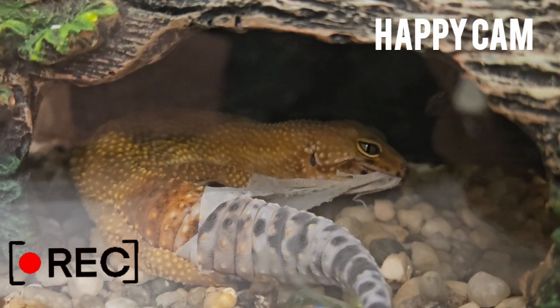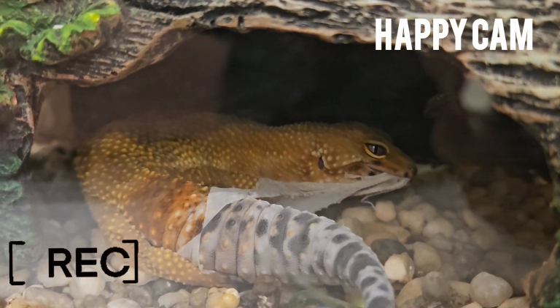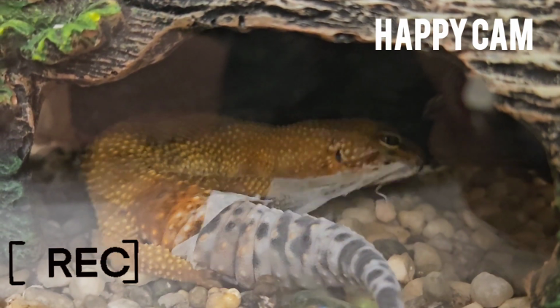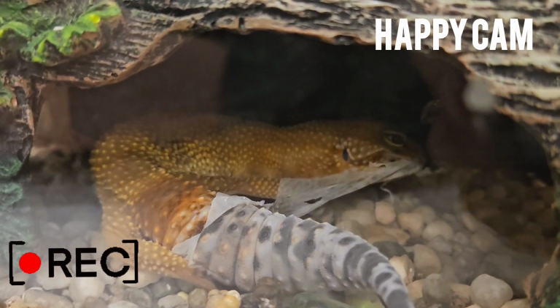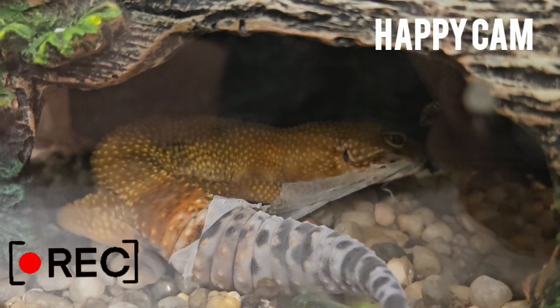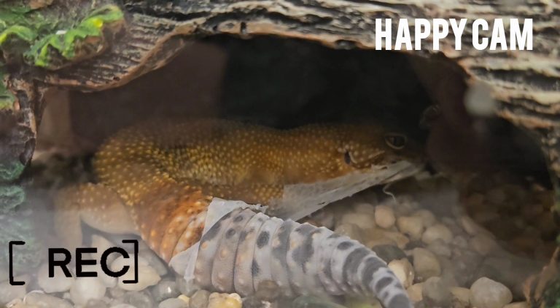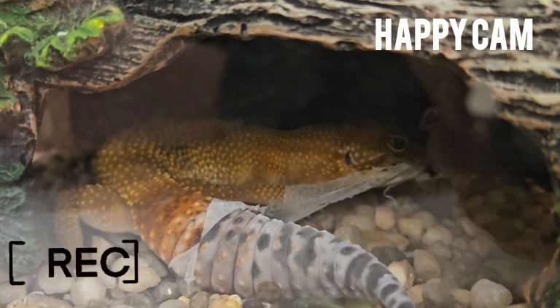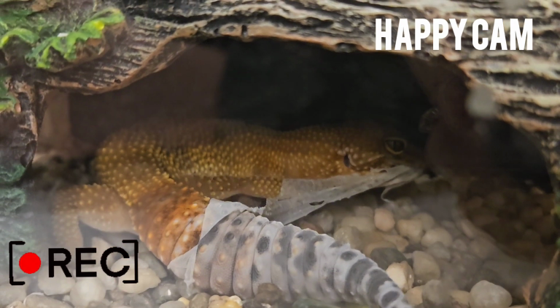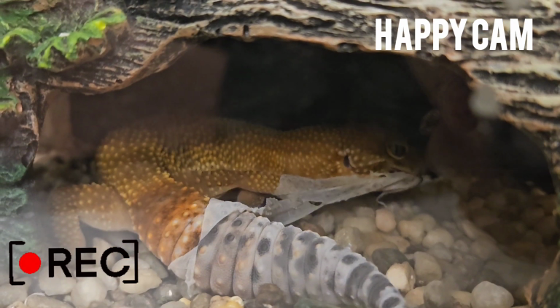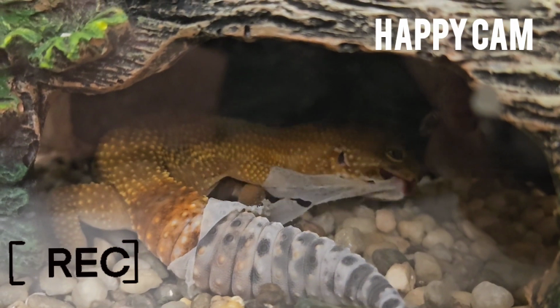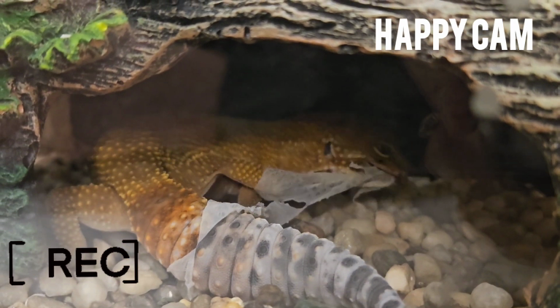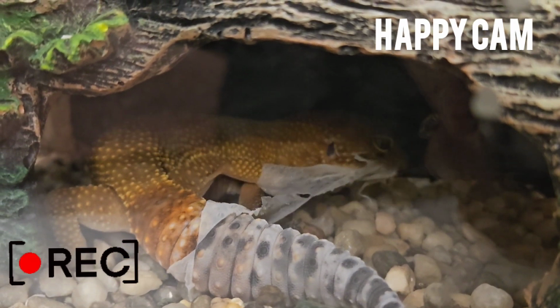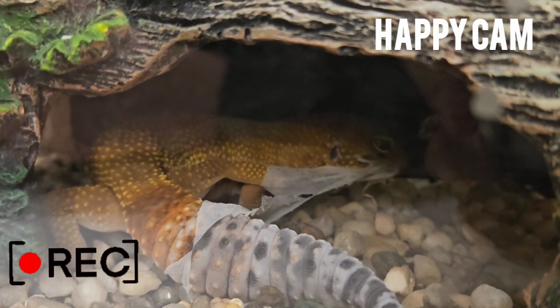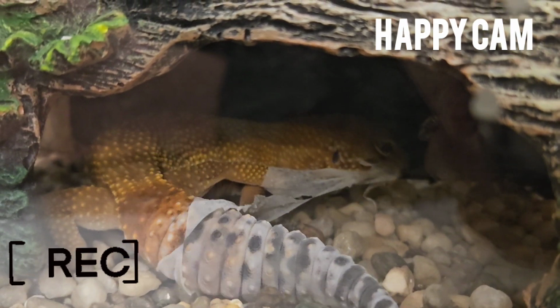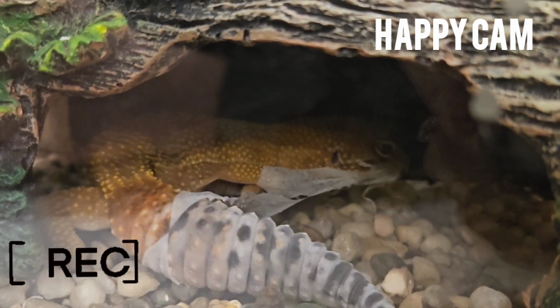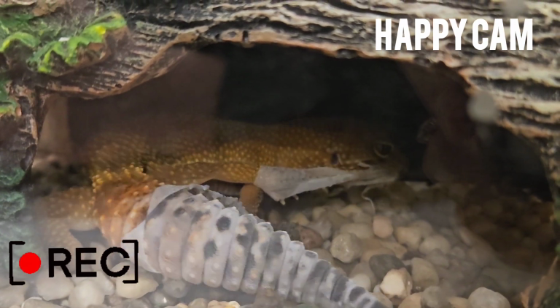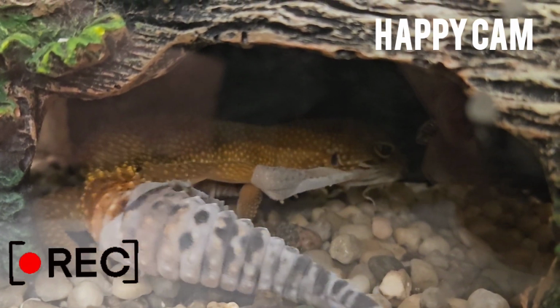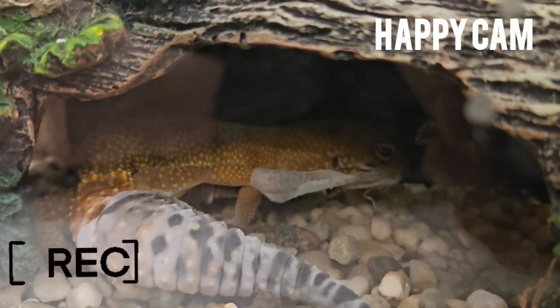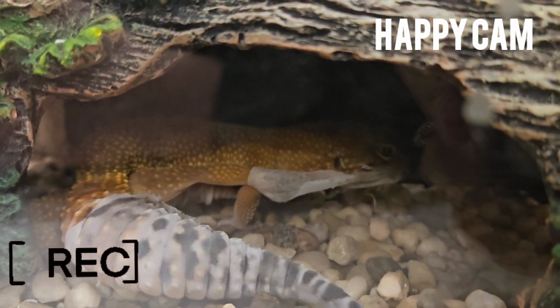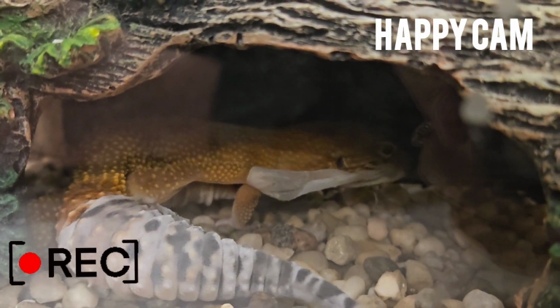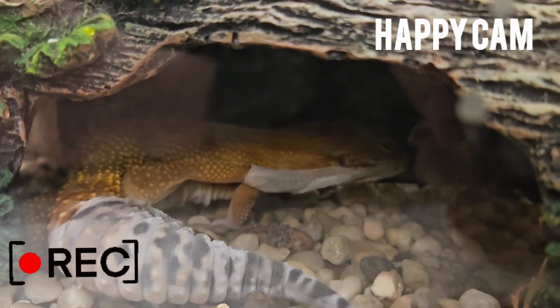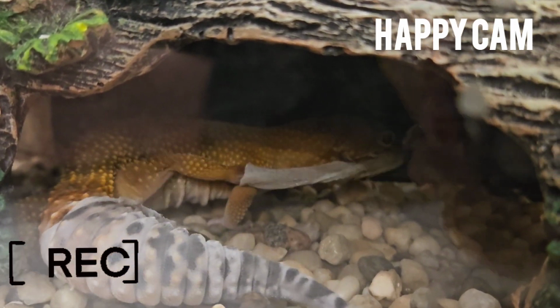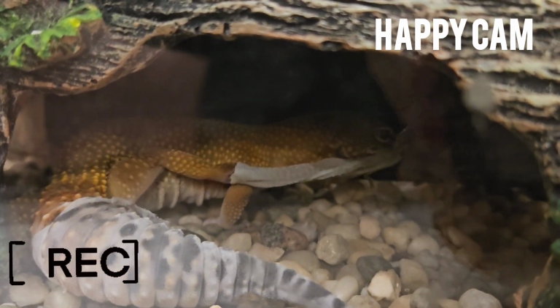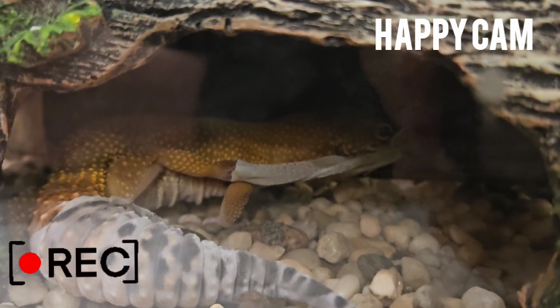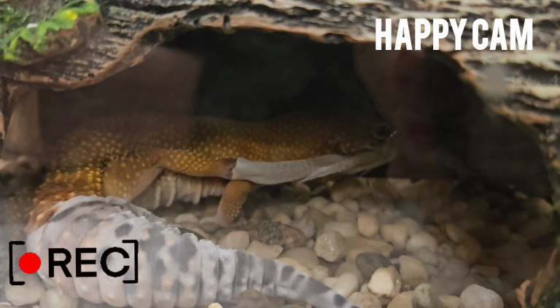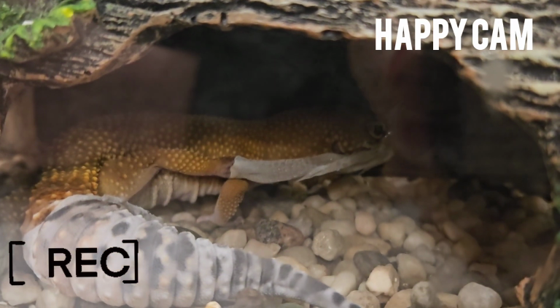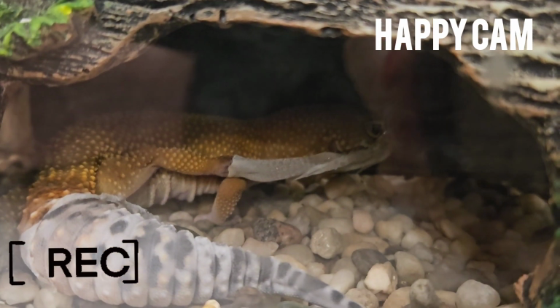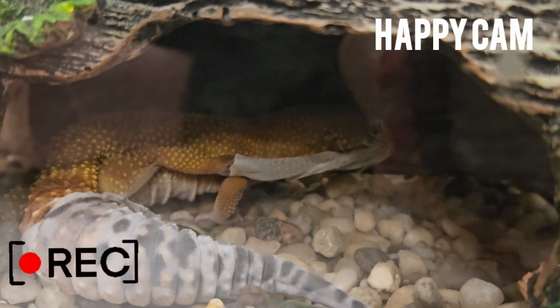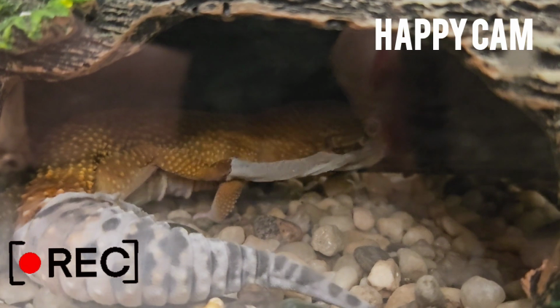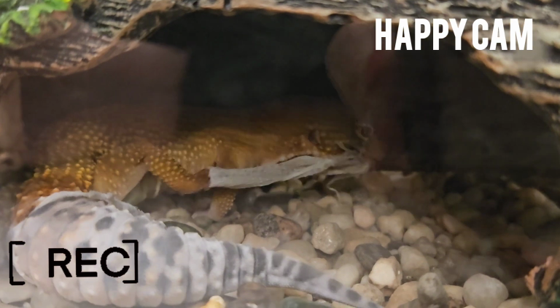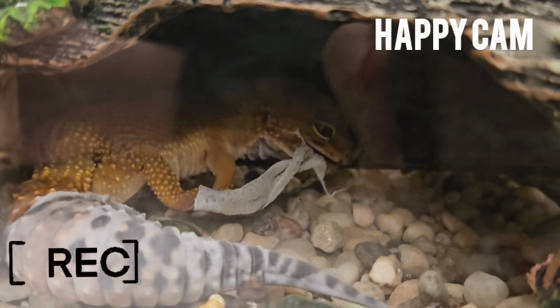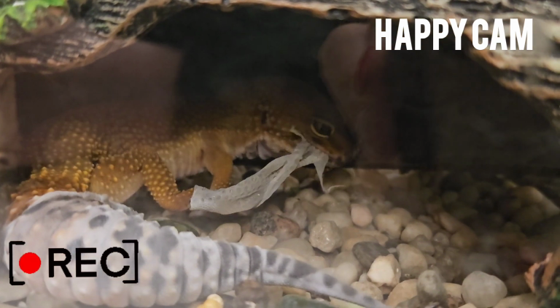And speaking of teeth, here's a fun fact: leopard geckos have 100 teeth that they replace every 3-4 months.